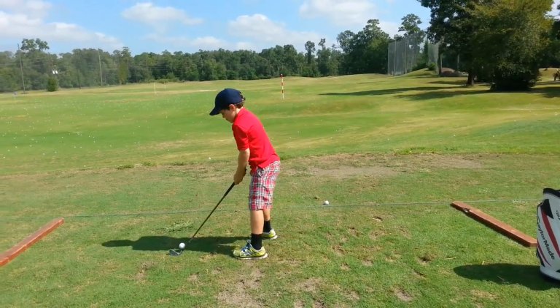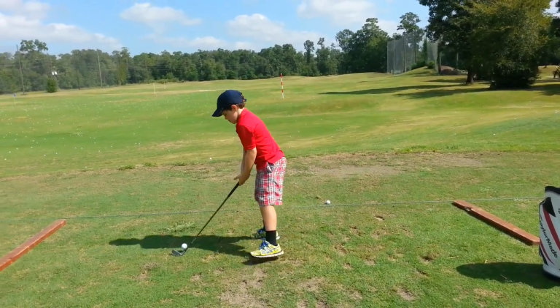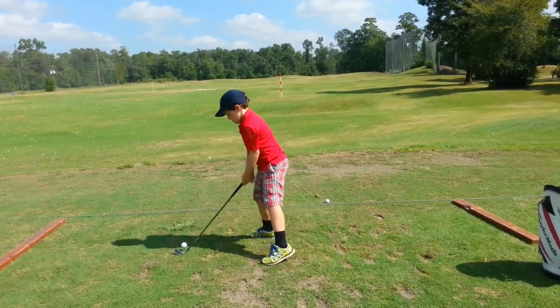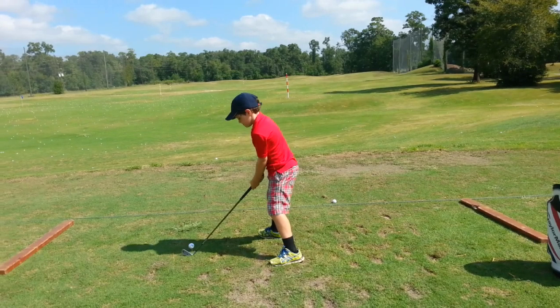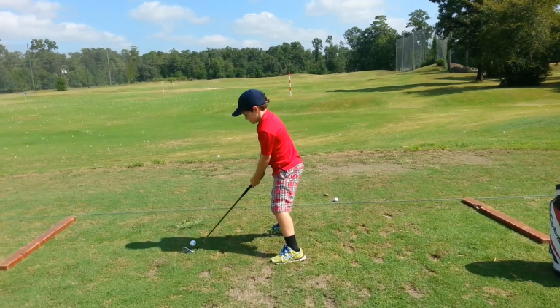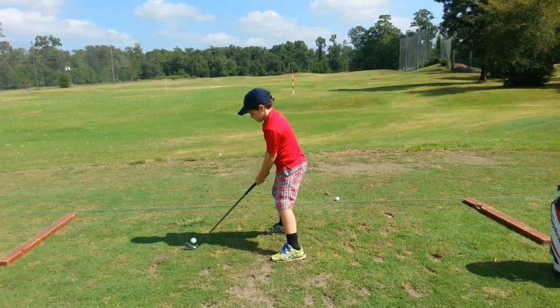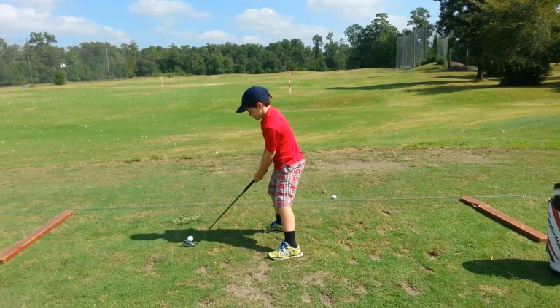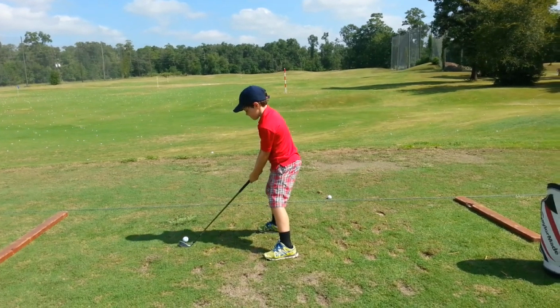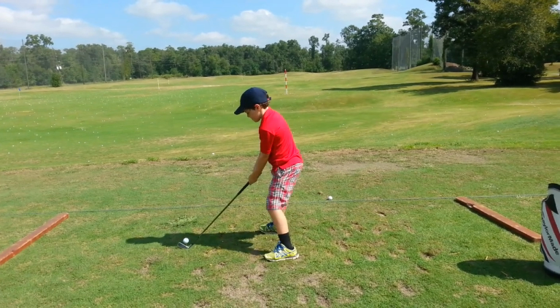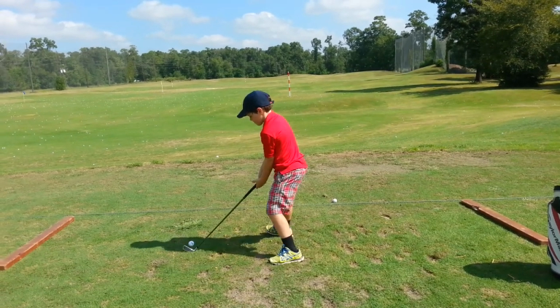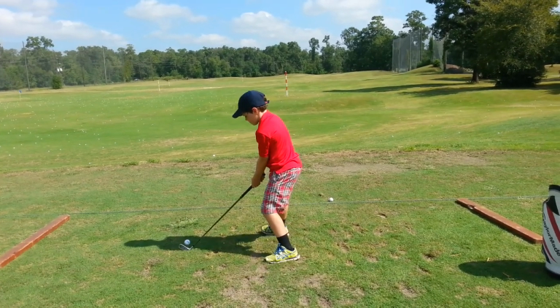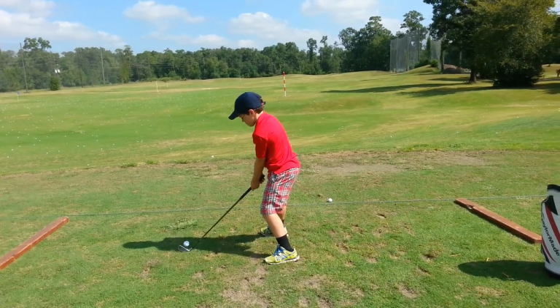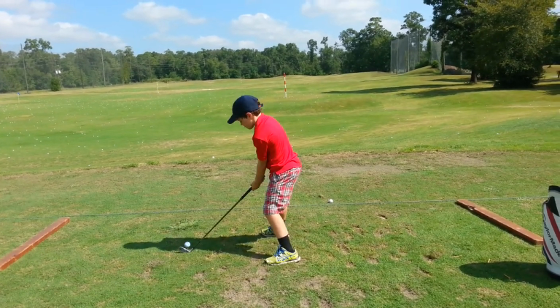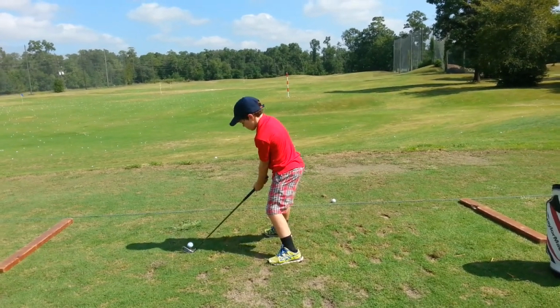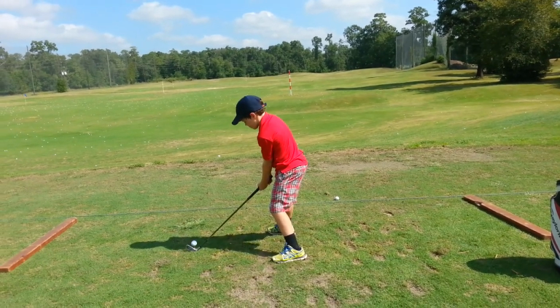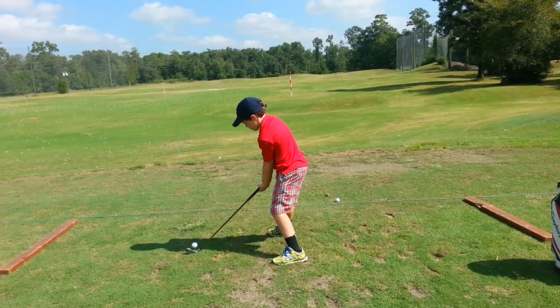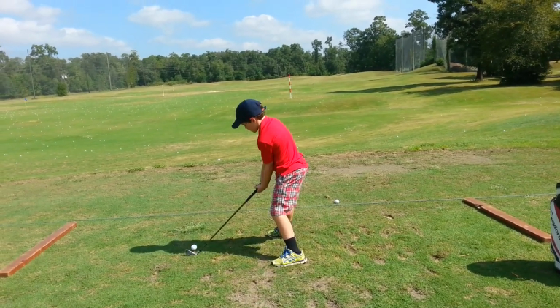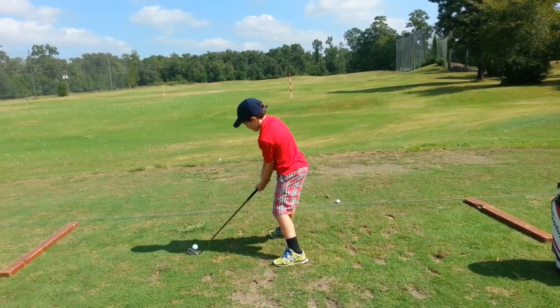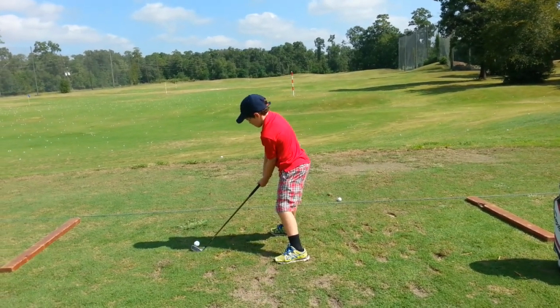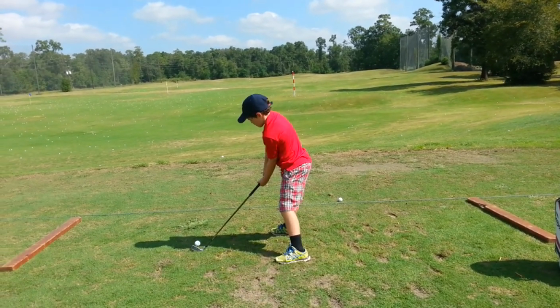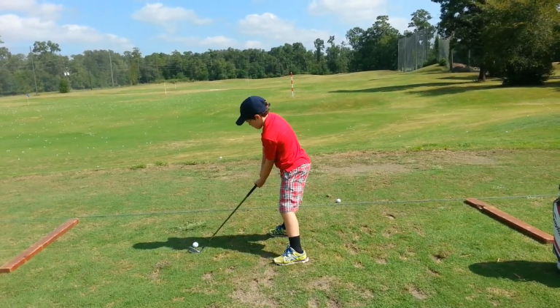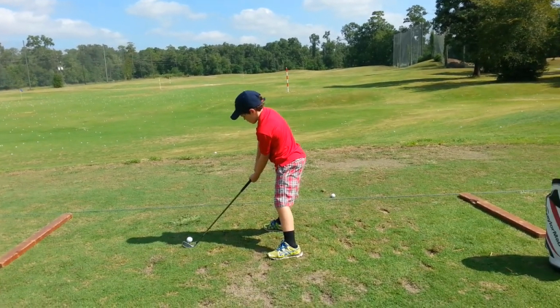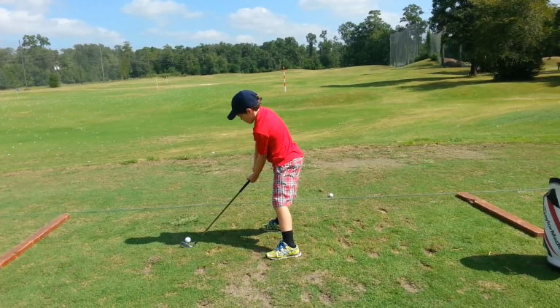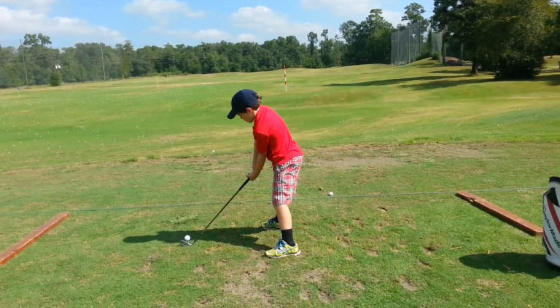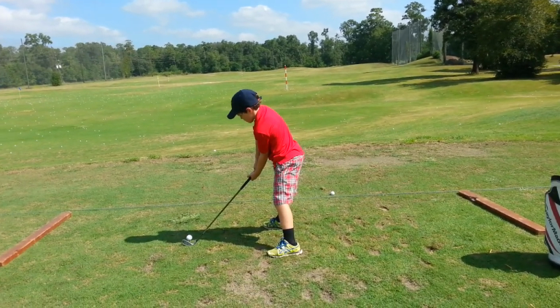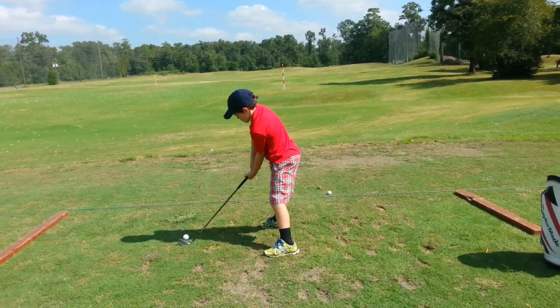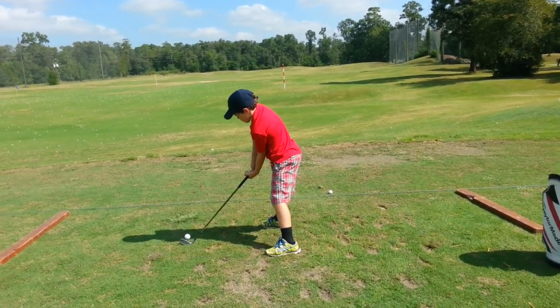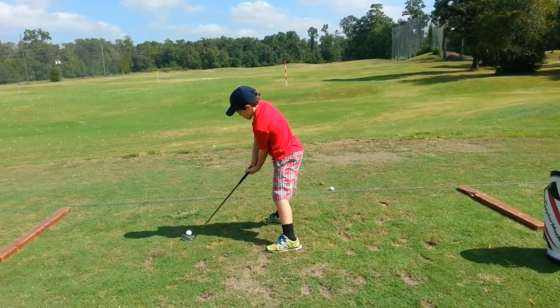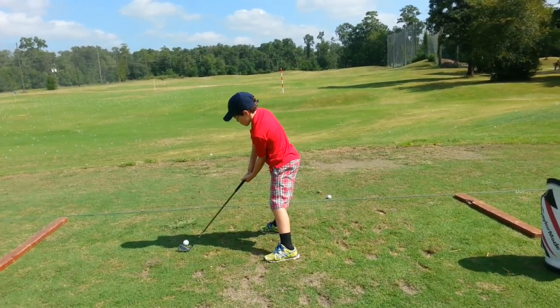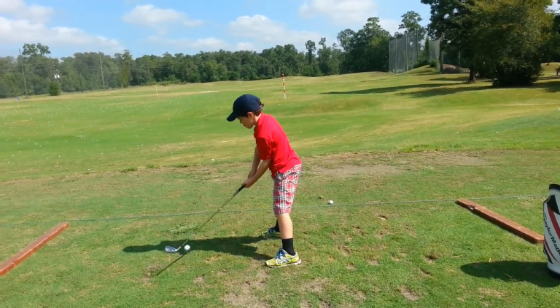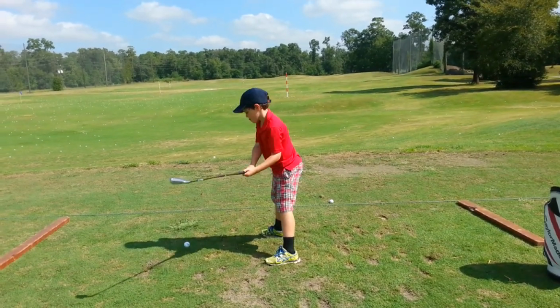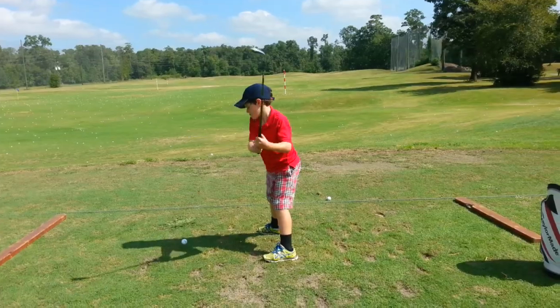Don't let your weight shift — don't let the right foot come up. Keep the foot down.